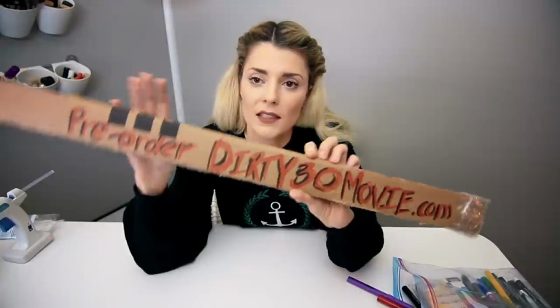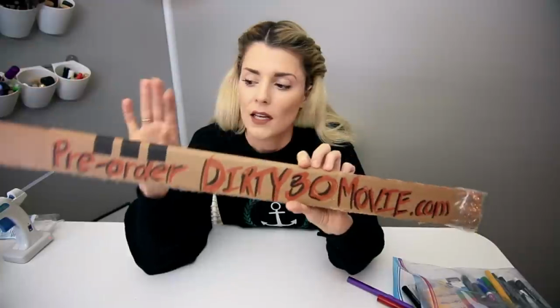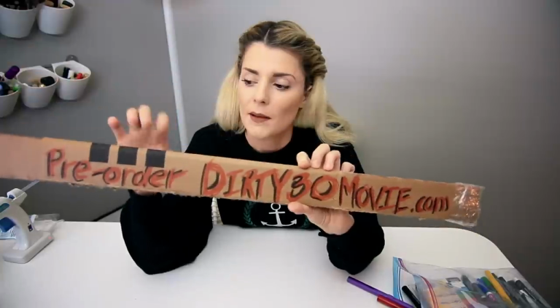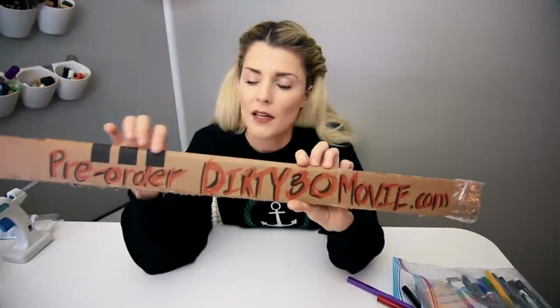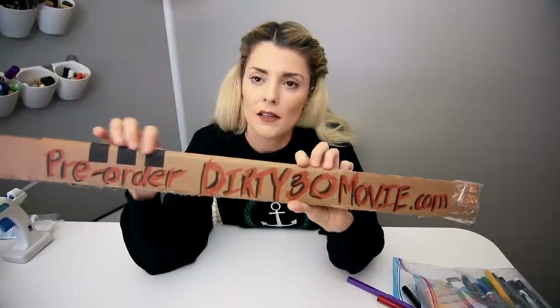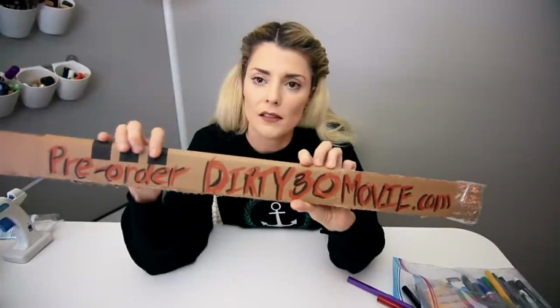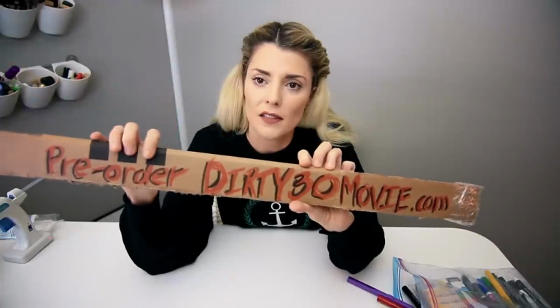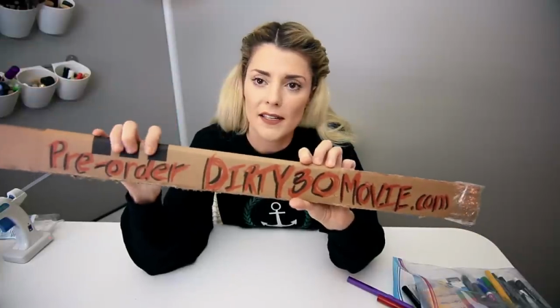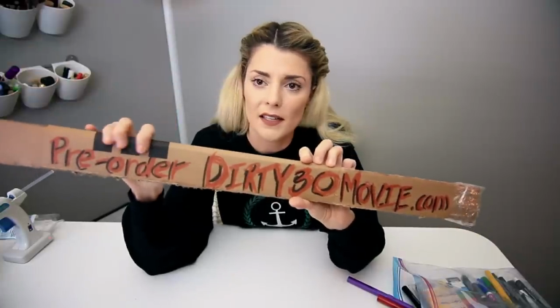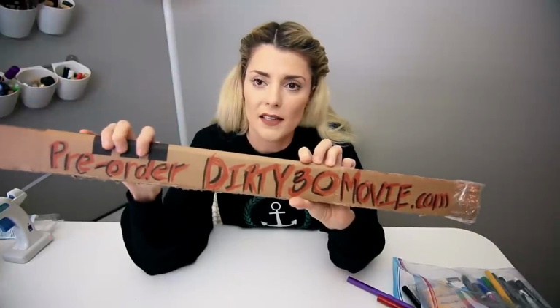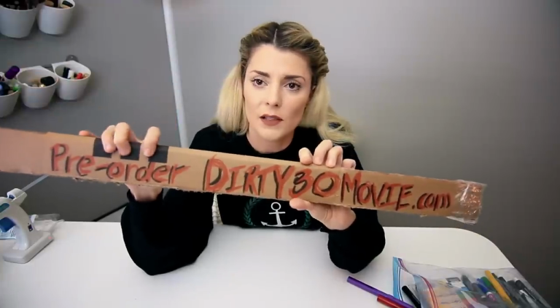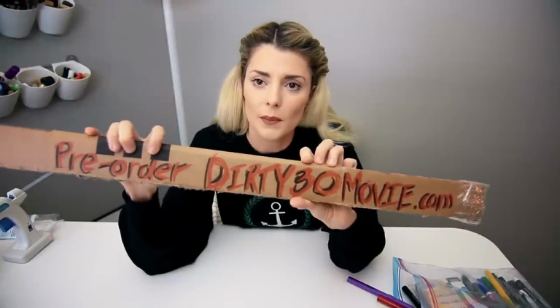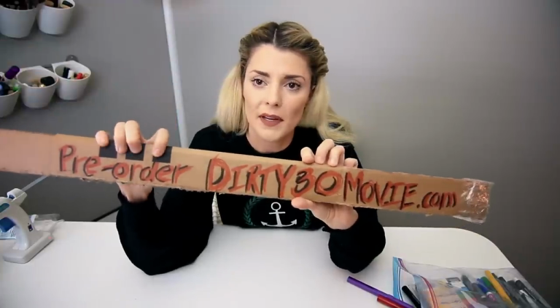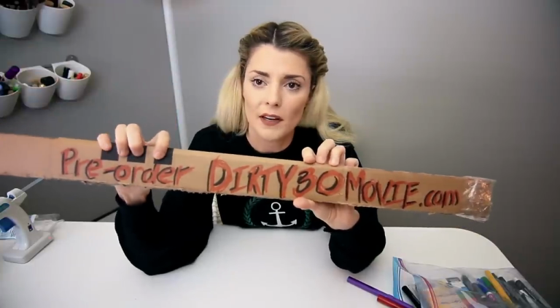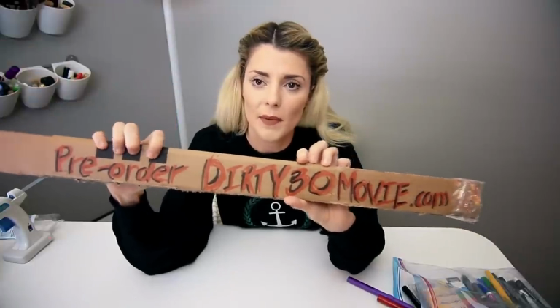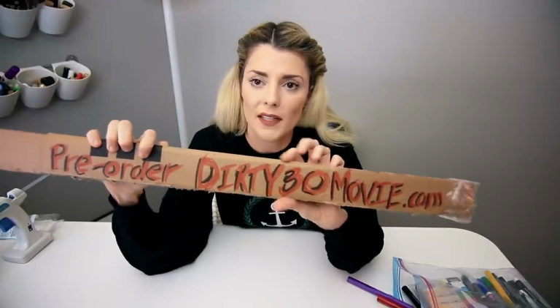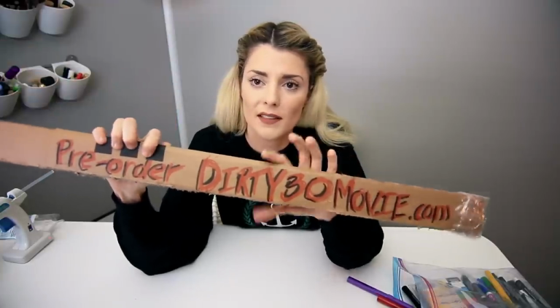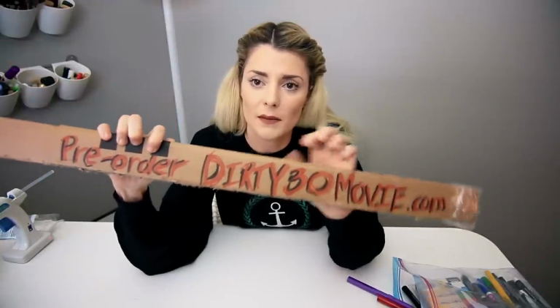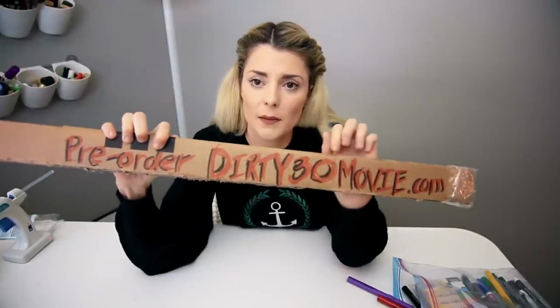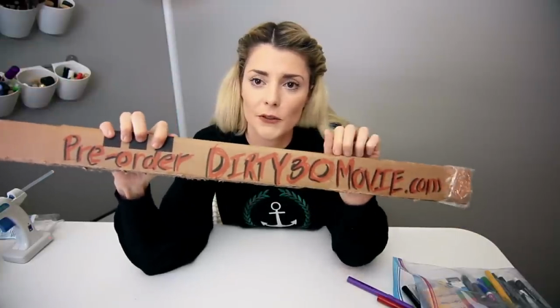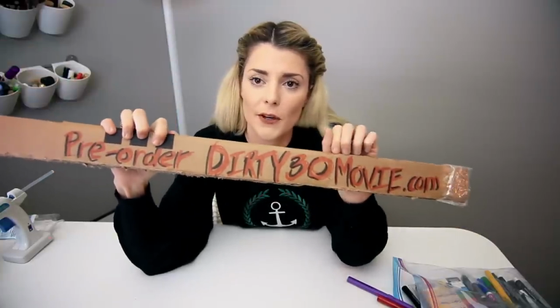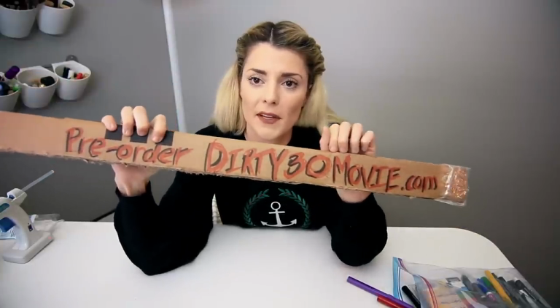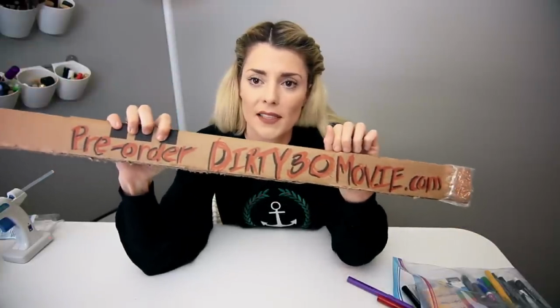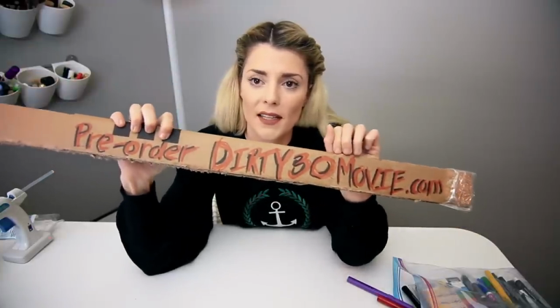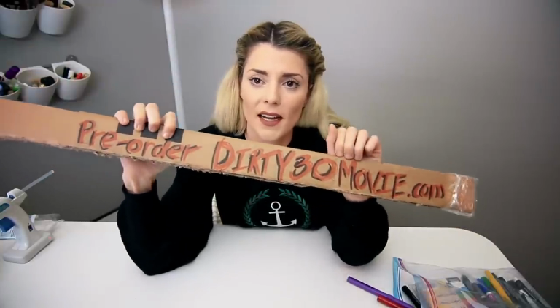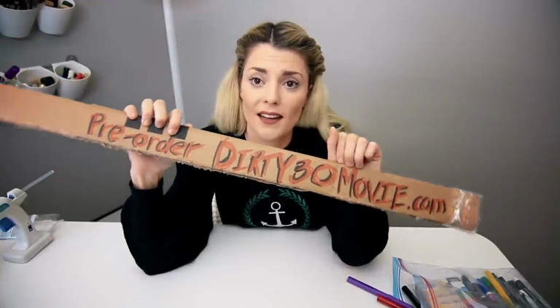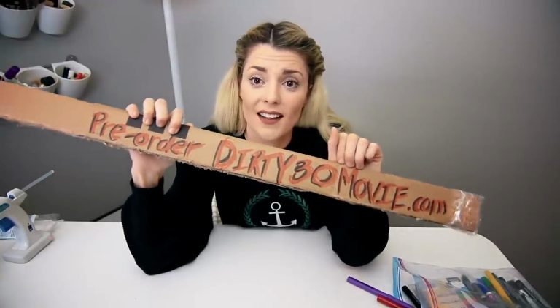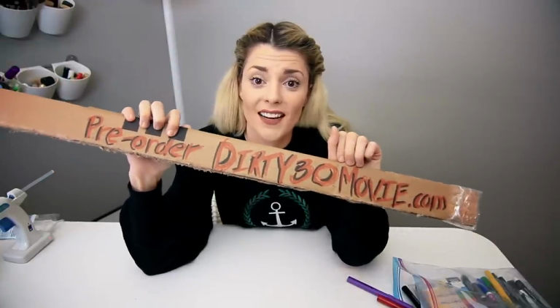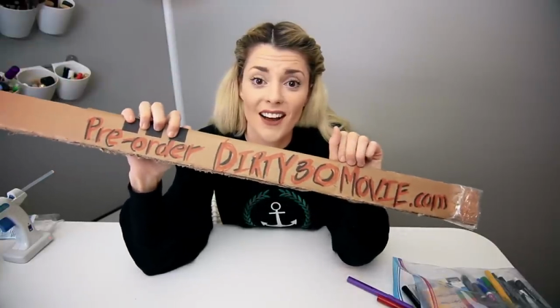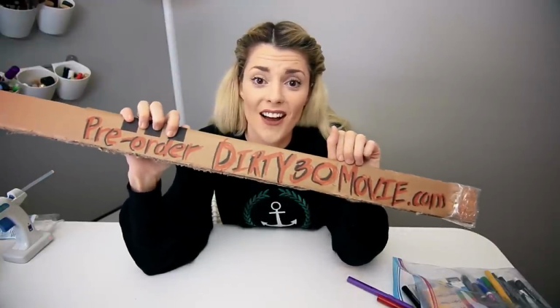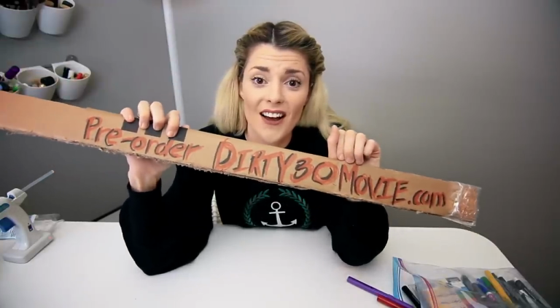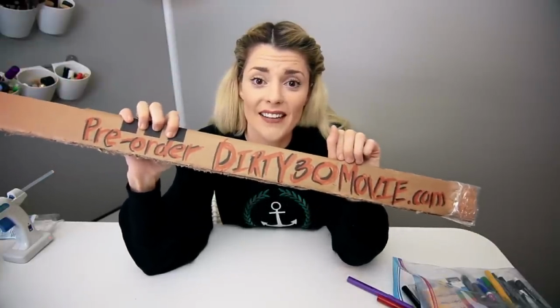Ideally these marks wouldn't be here, but sometimes you grip things like that. Art!